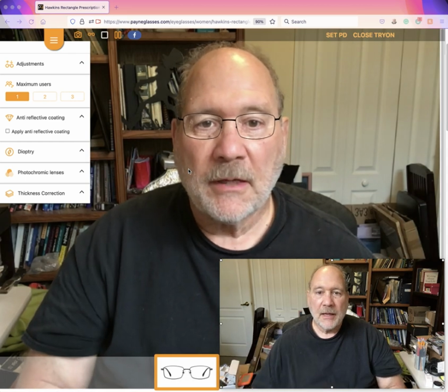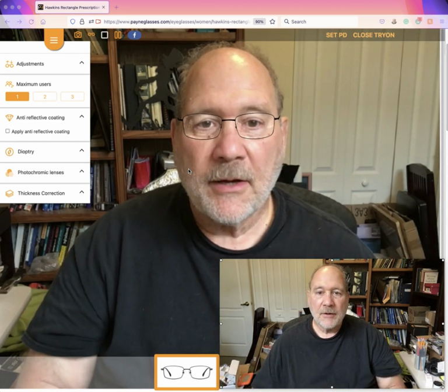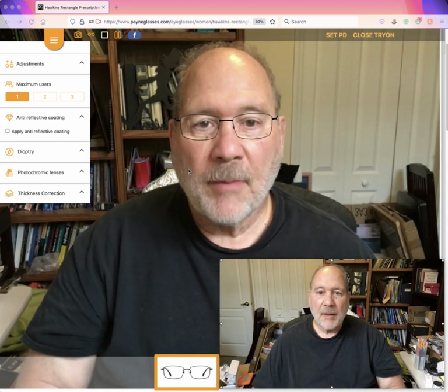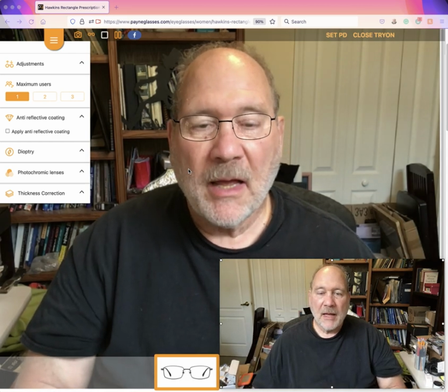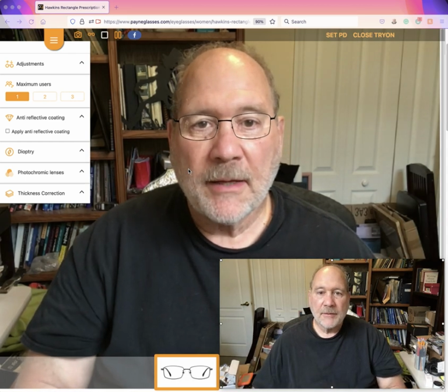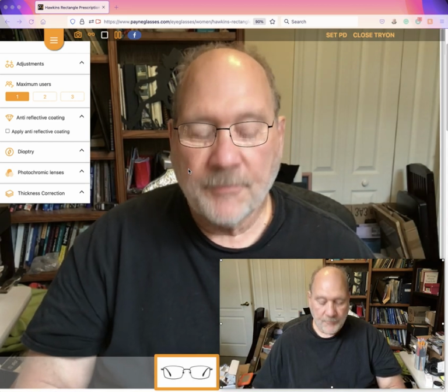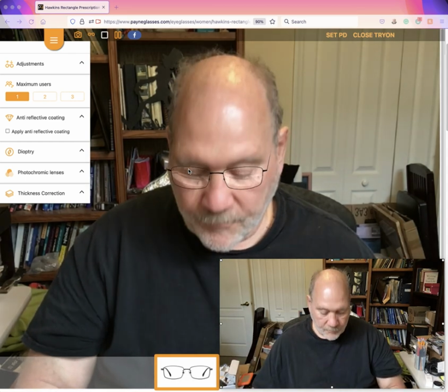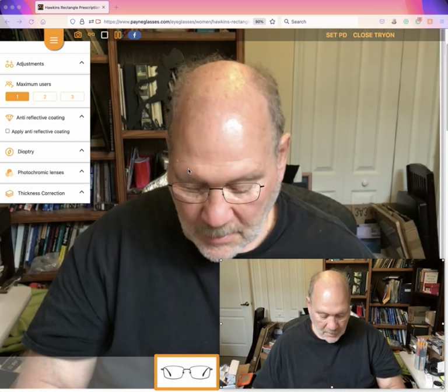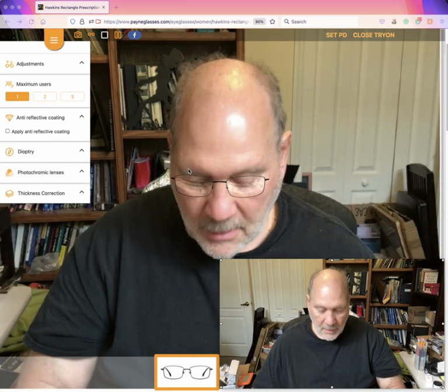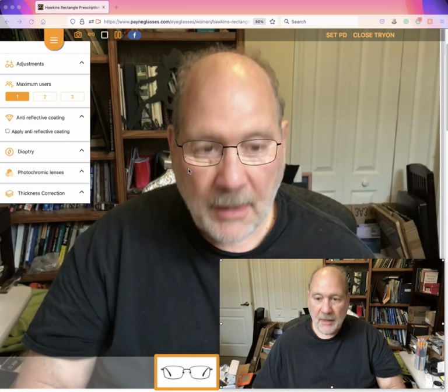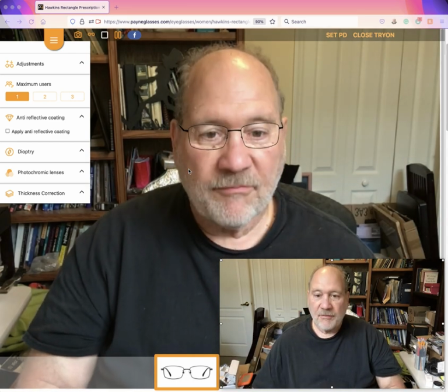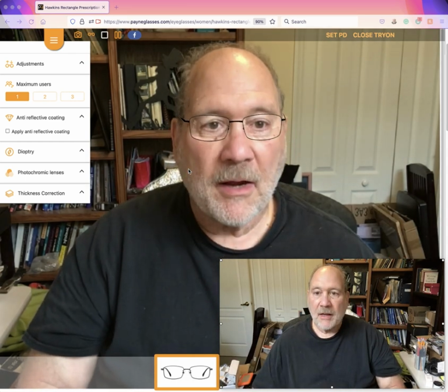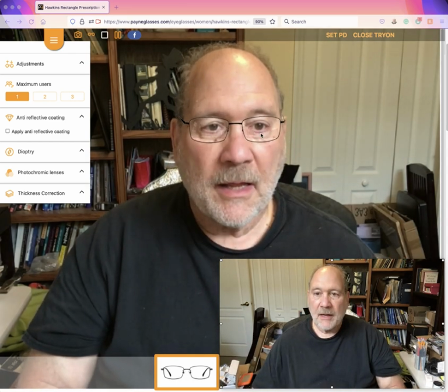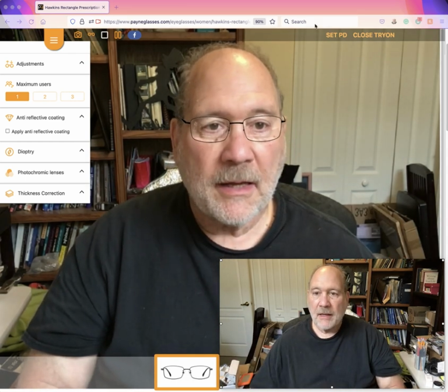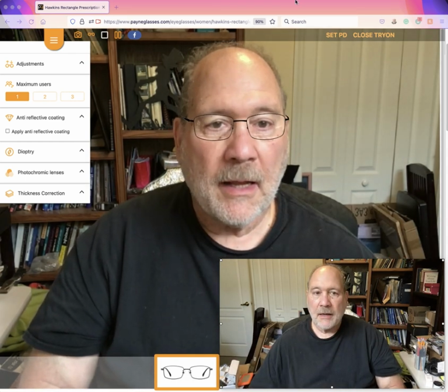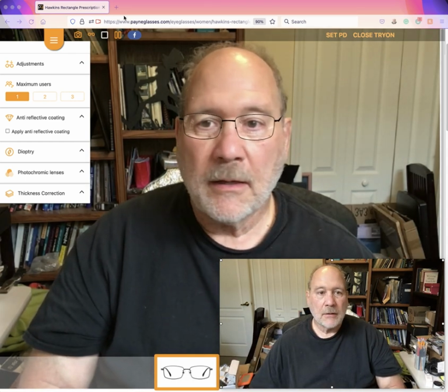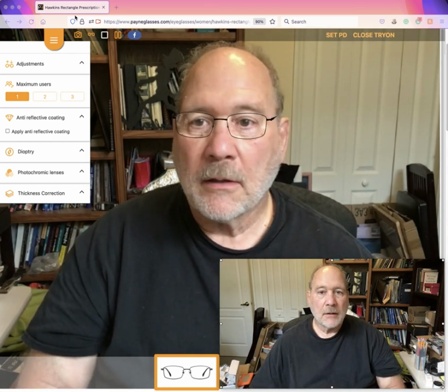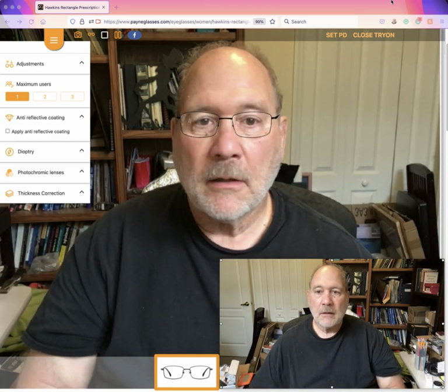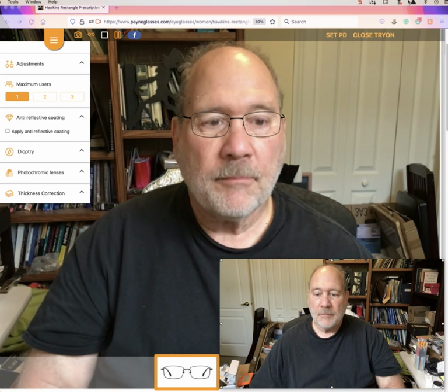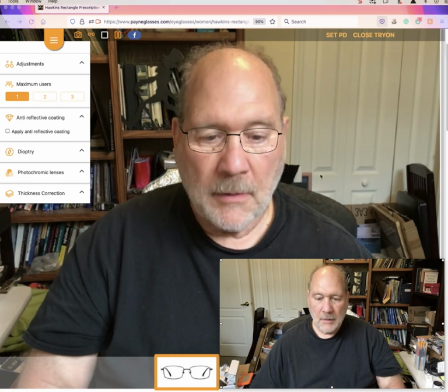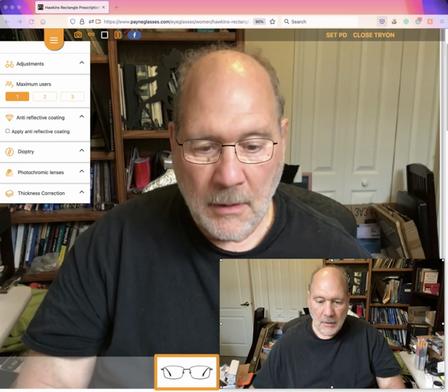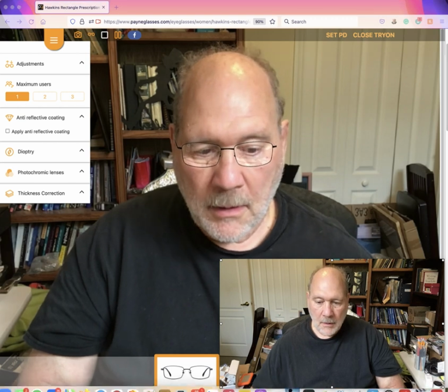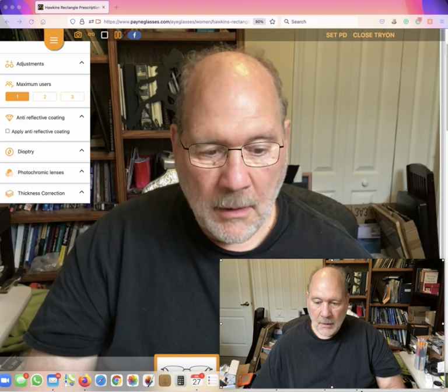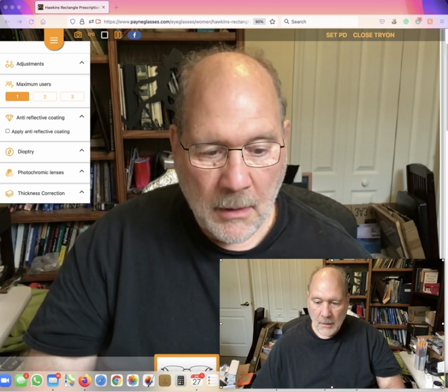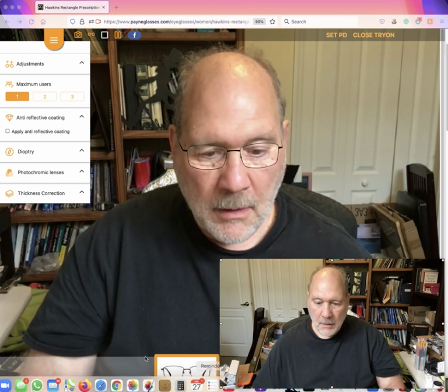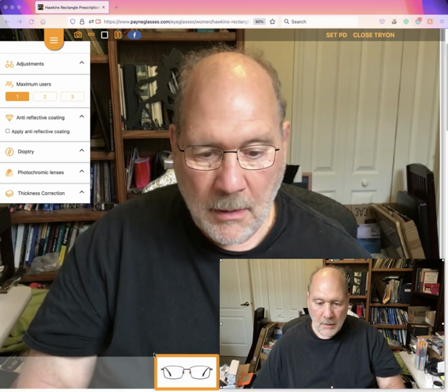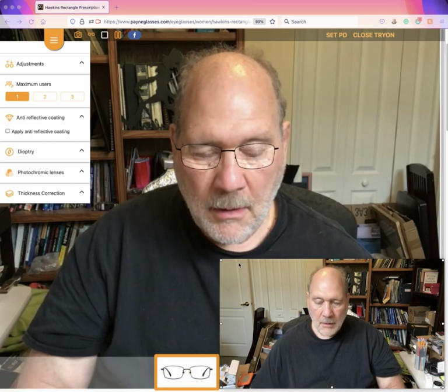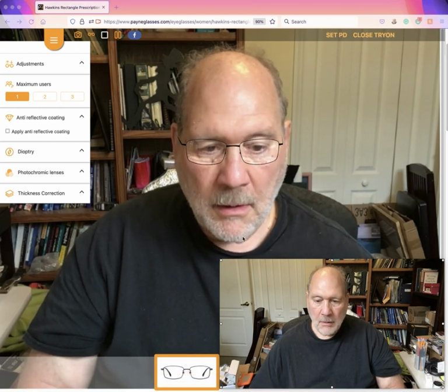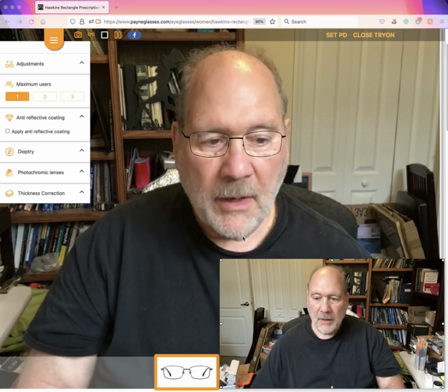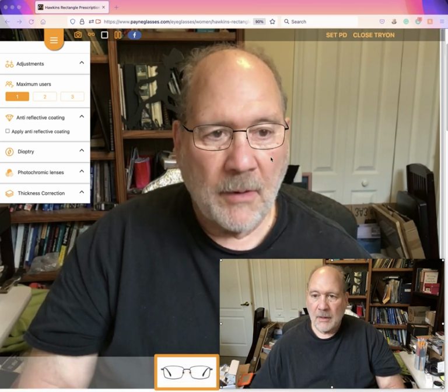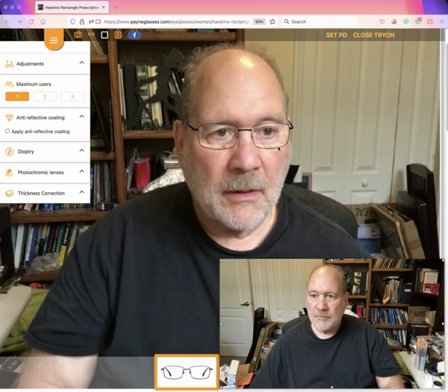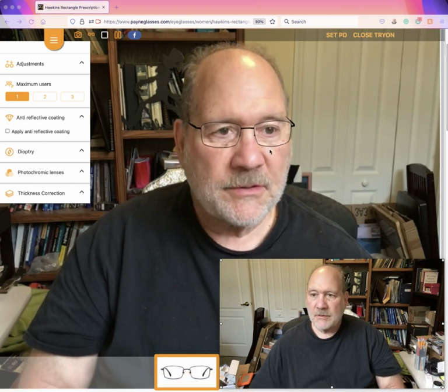Well, that's it. We'll talk to you later, bye bye. I gotta figure out how to get out of here.